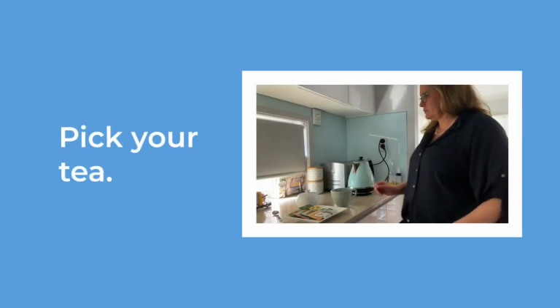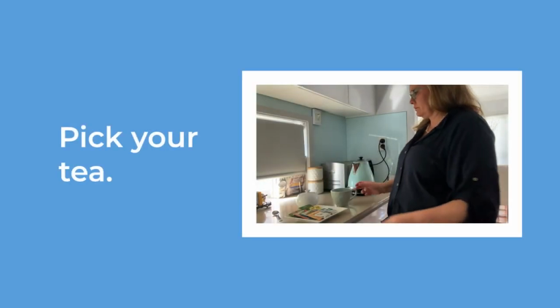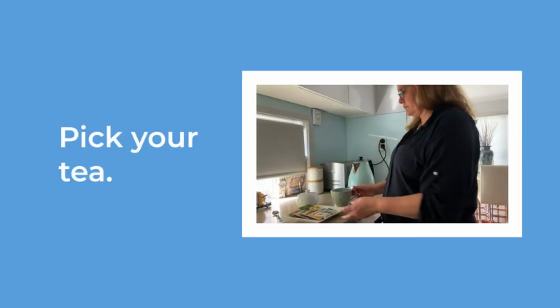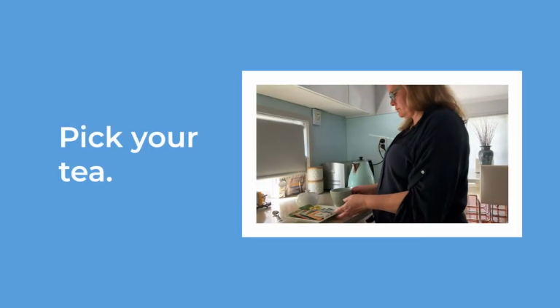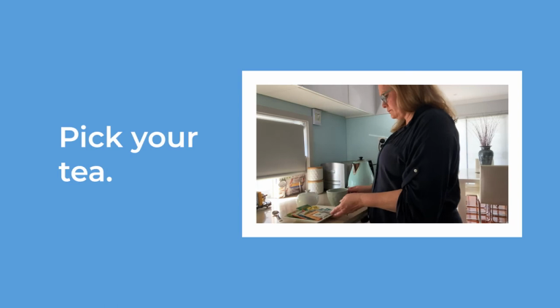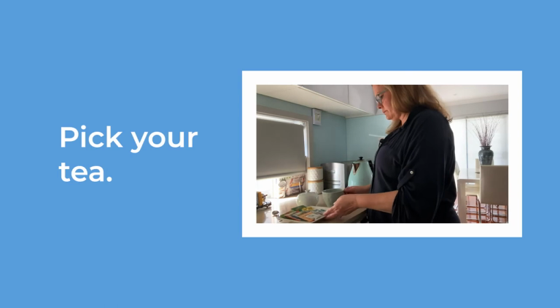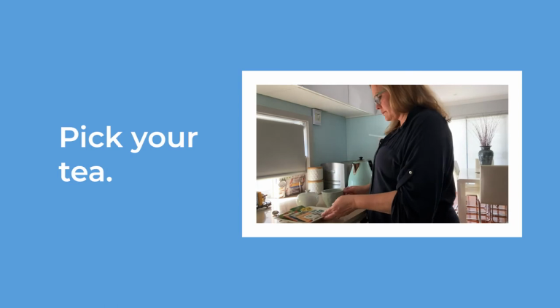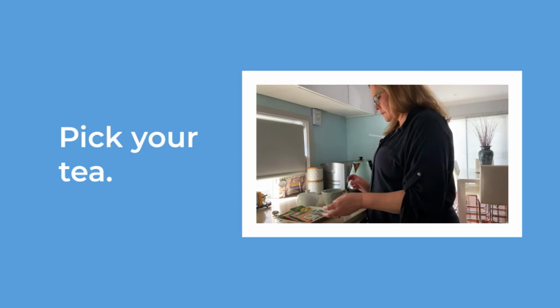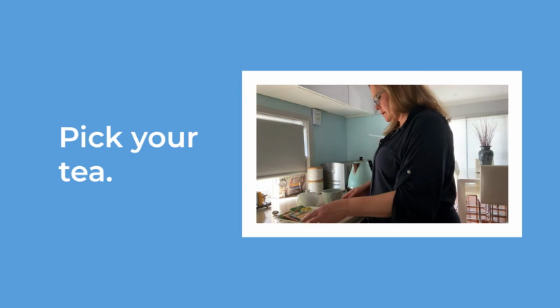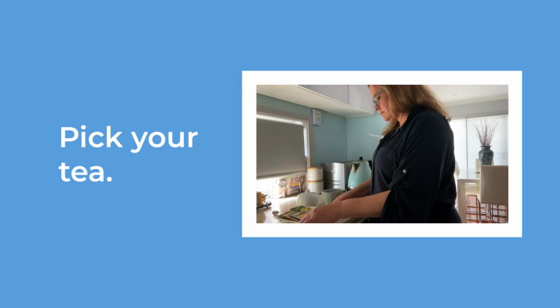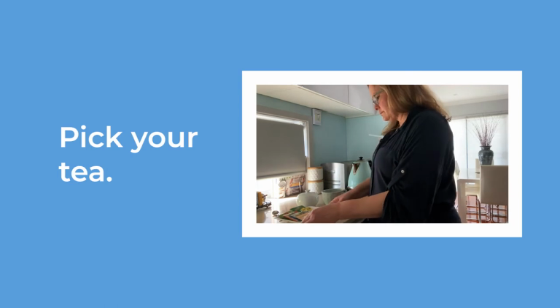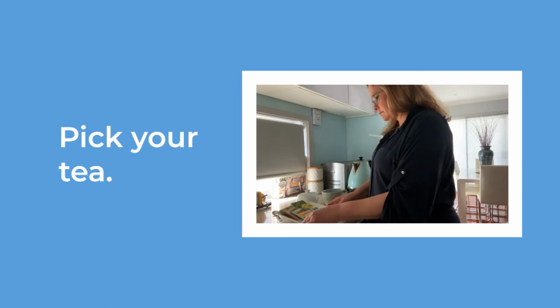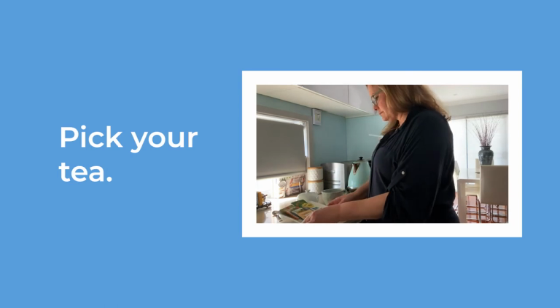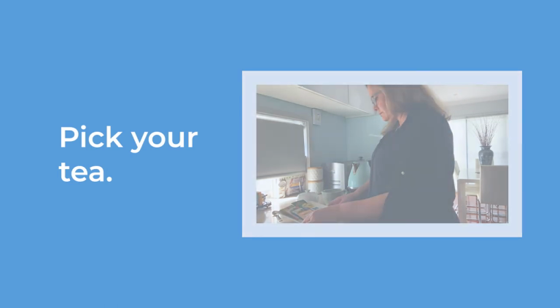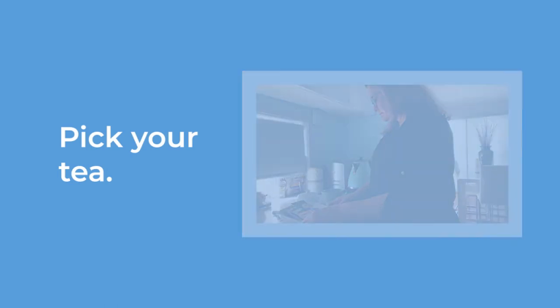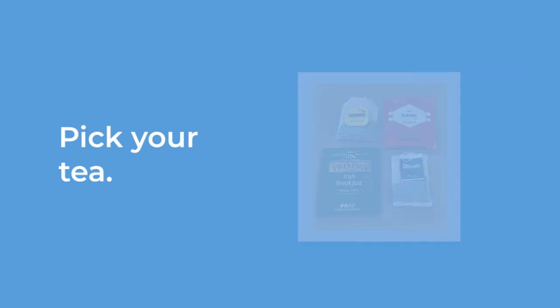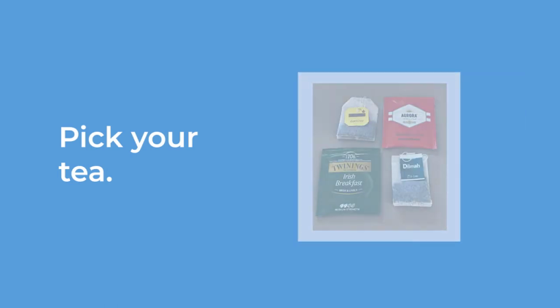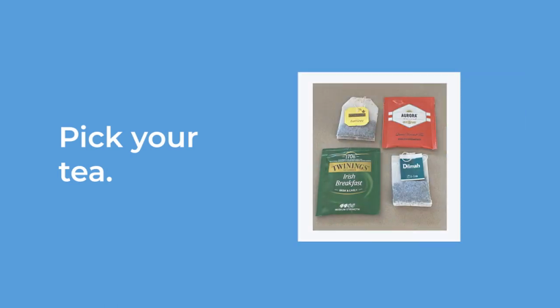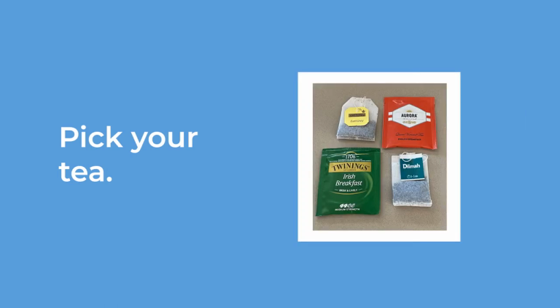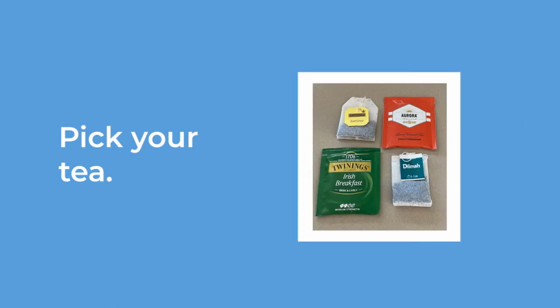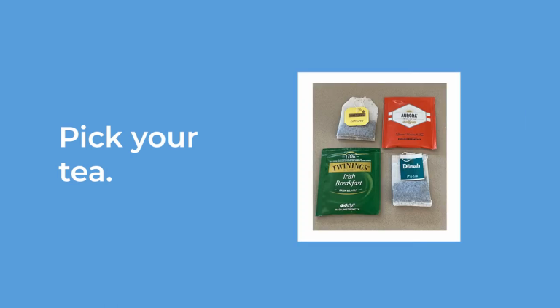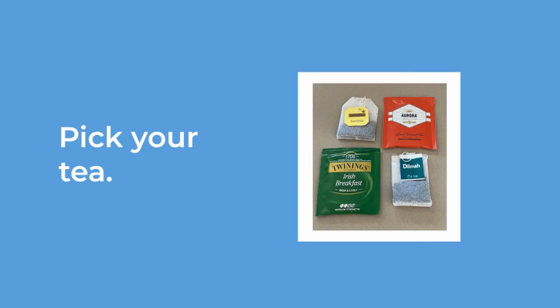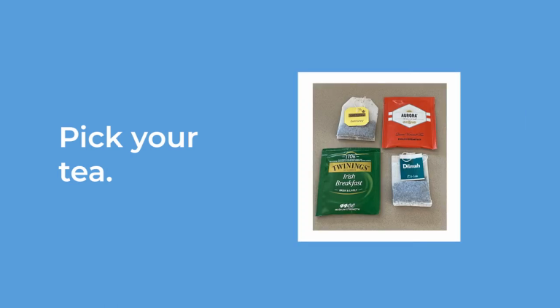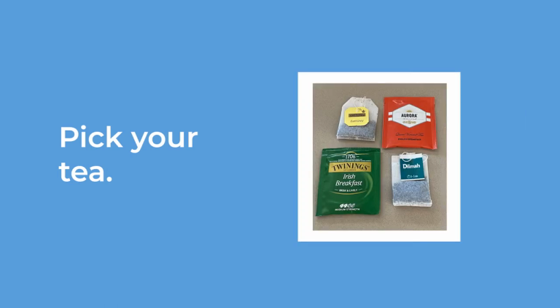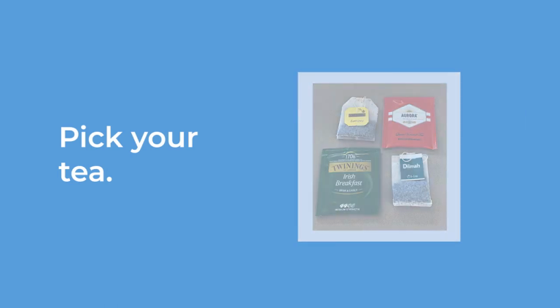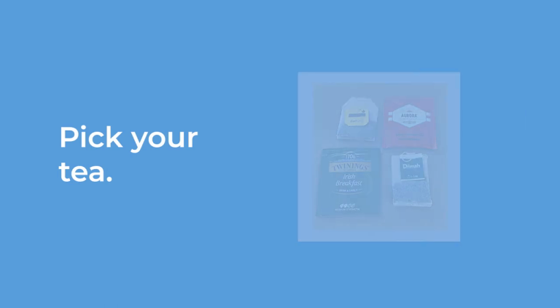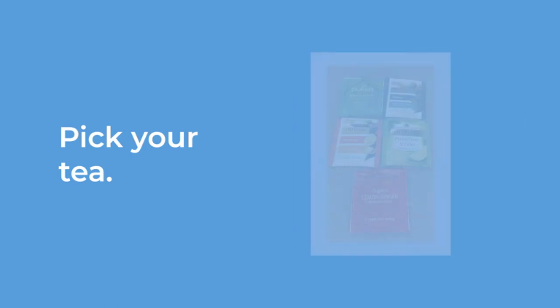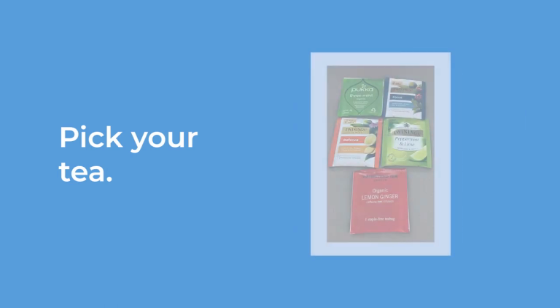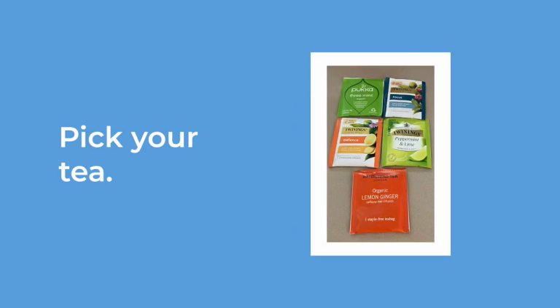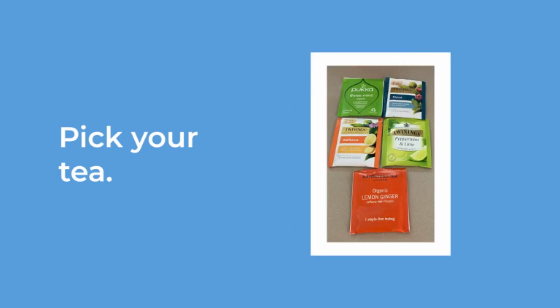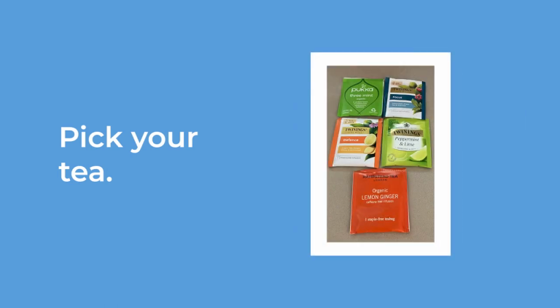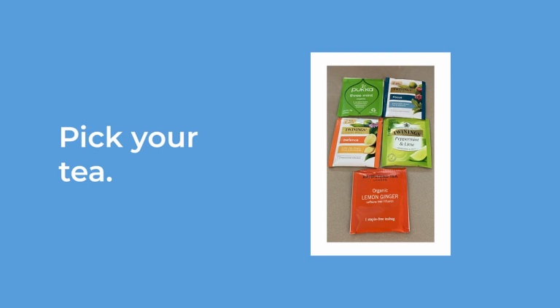Decide which tea you will have. There are black teas and there are herbal teas.